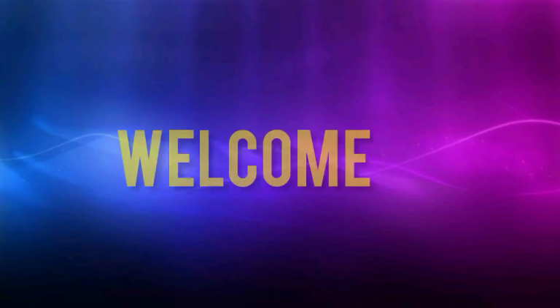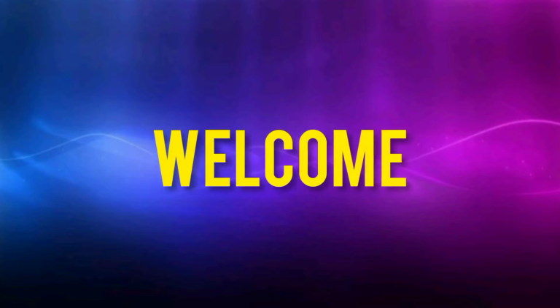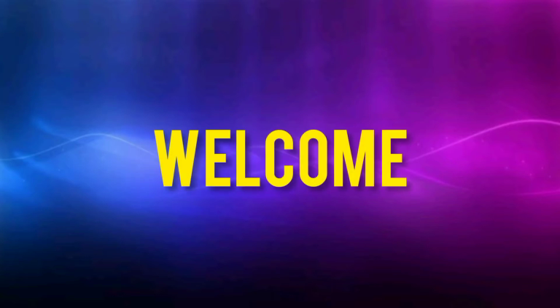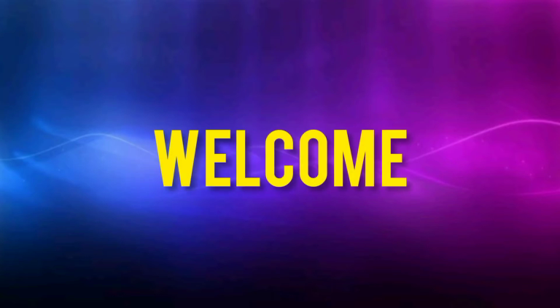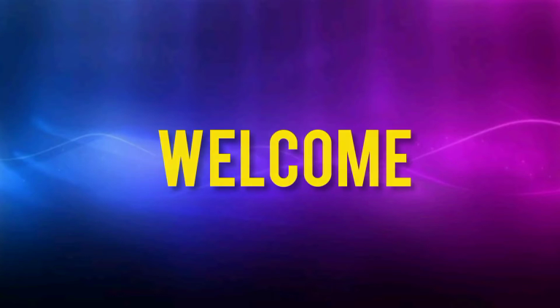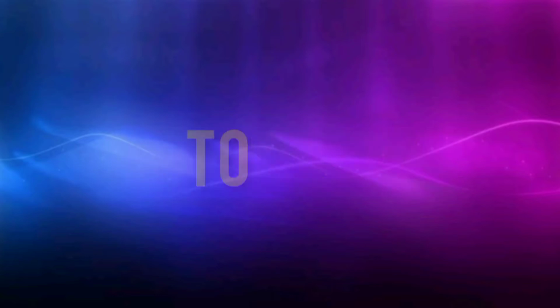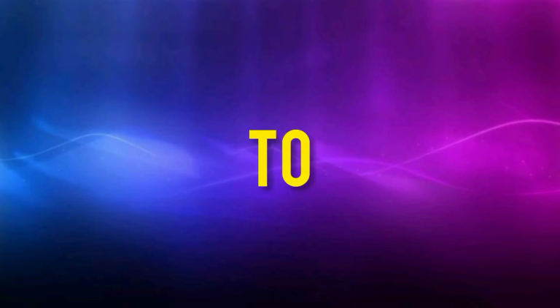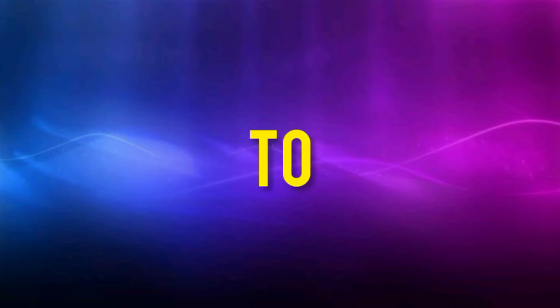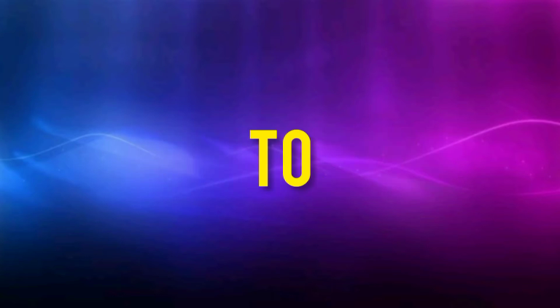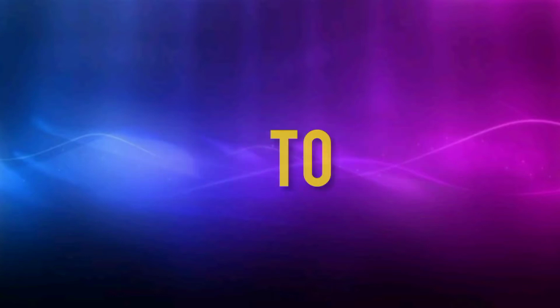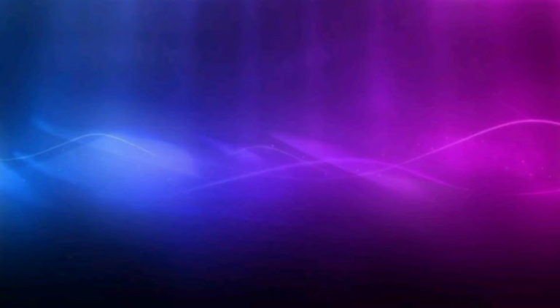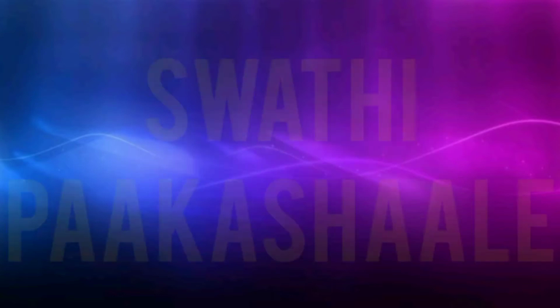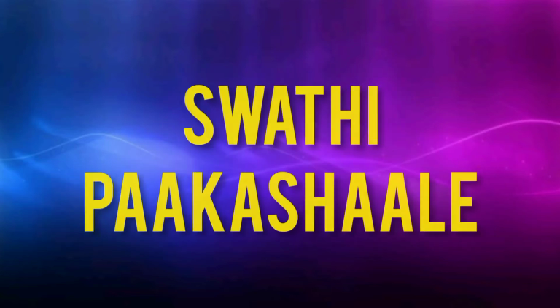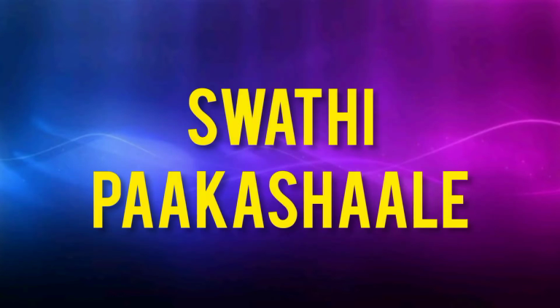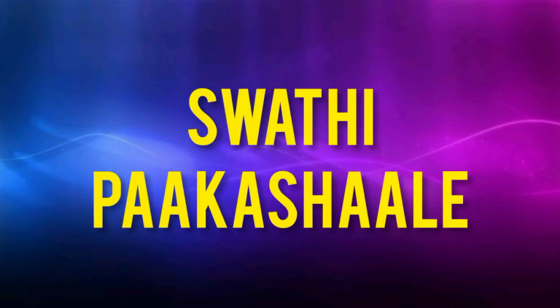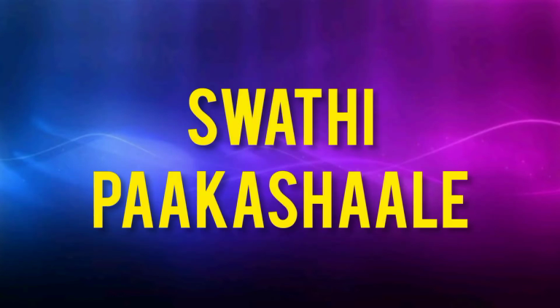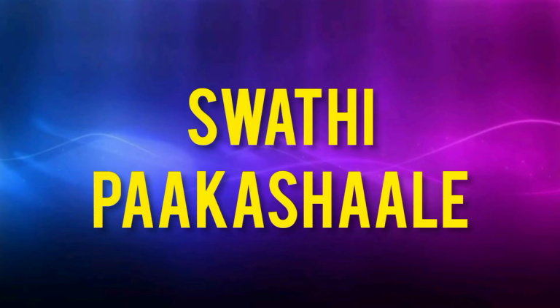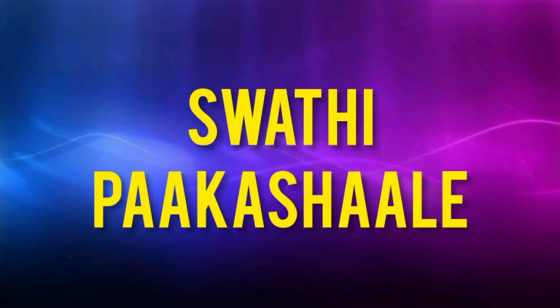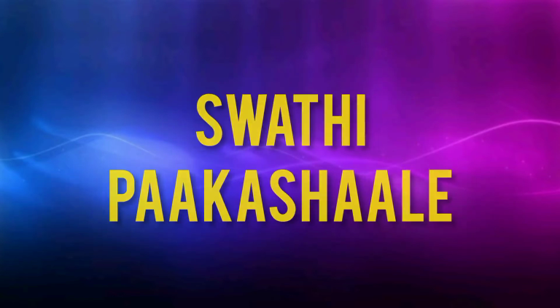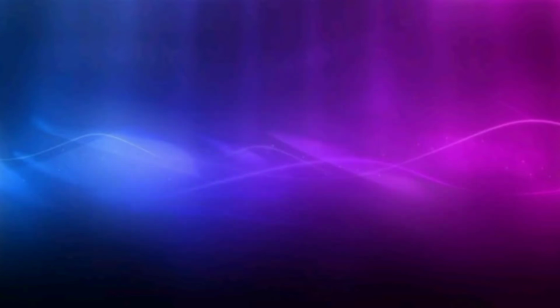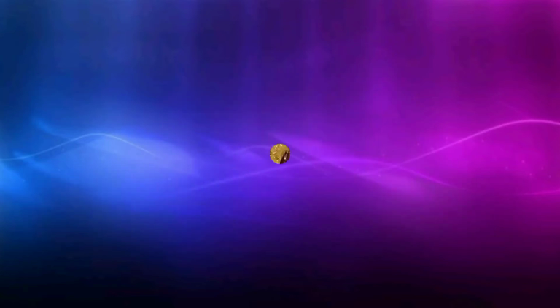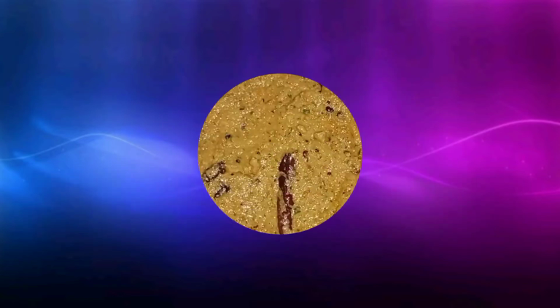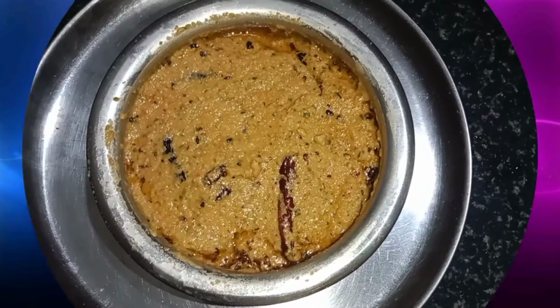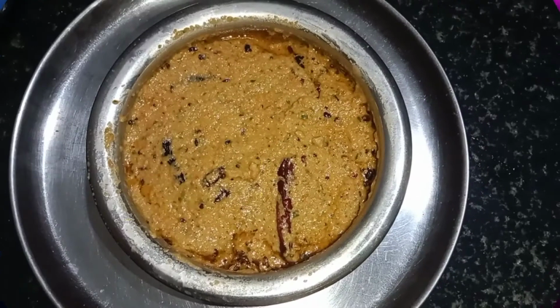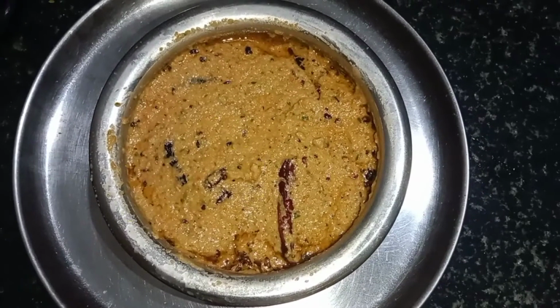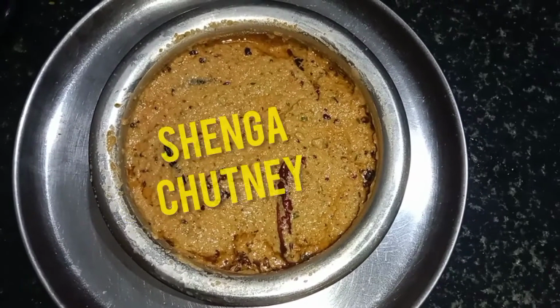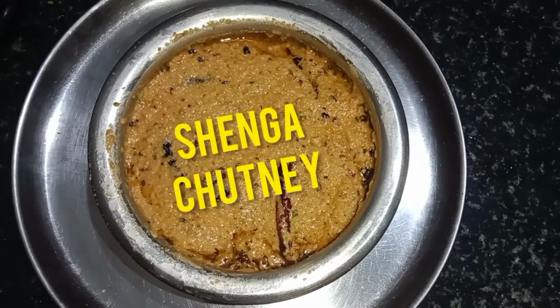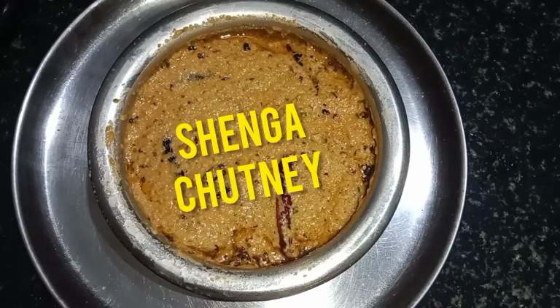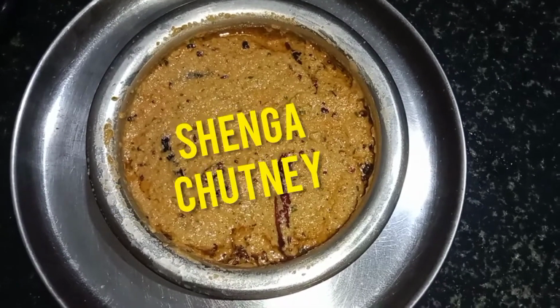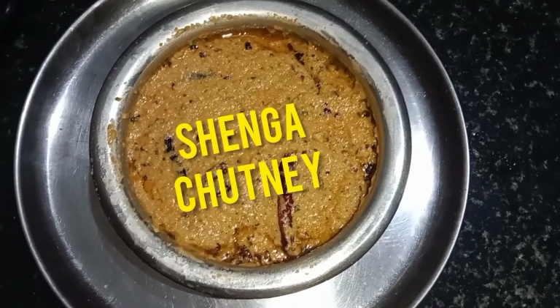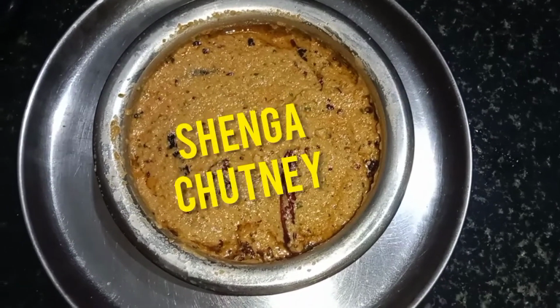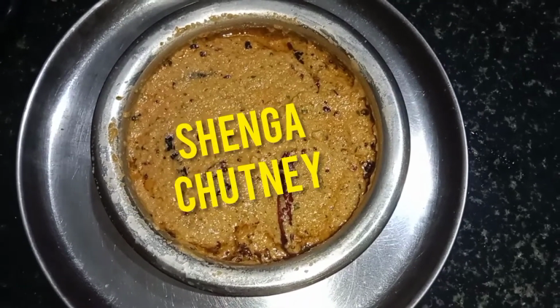Hi friends! Welcome to Swathipakashala Channel. Here is the recipe of shenga chutney. Shenga chutney ingredients.